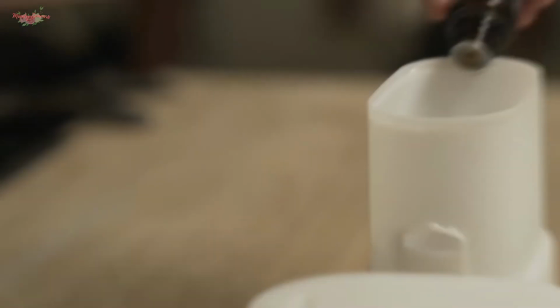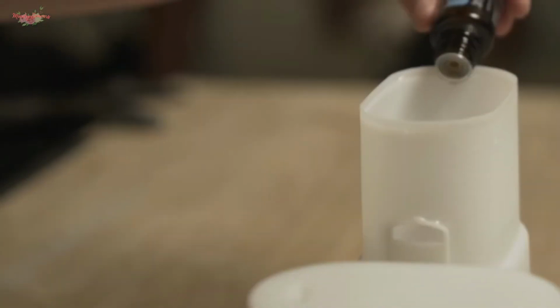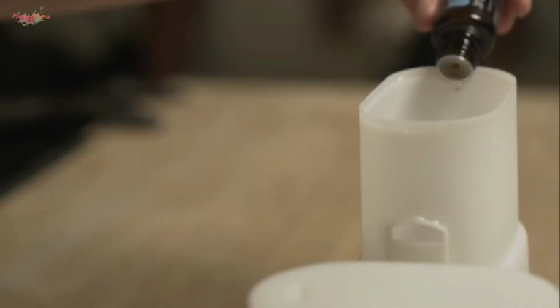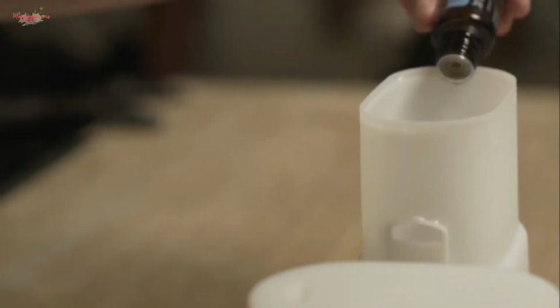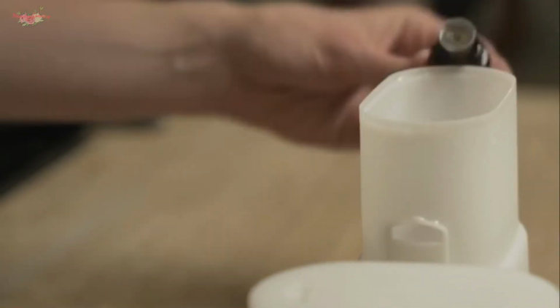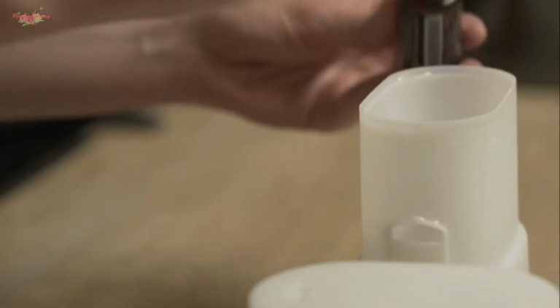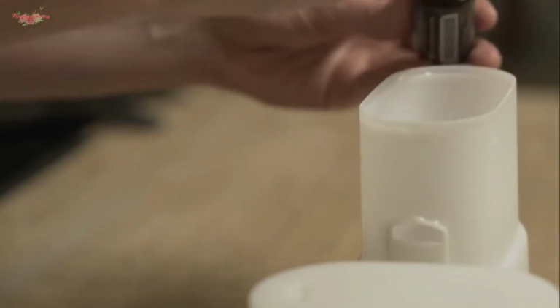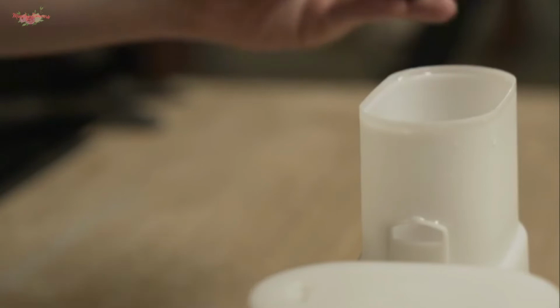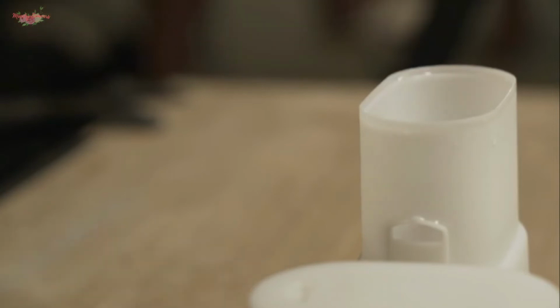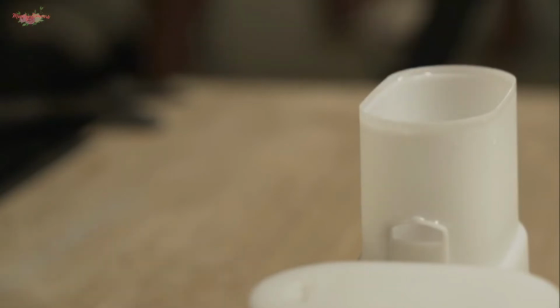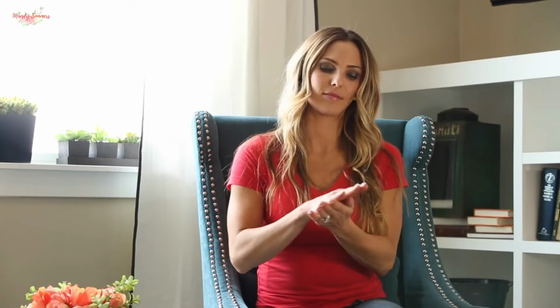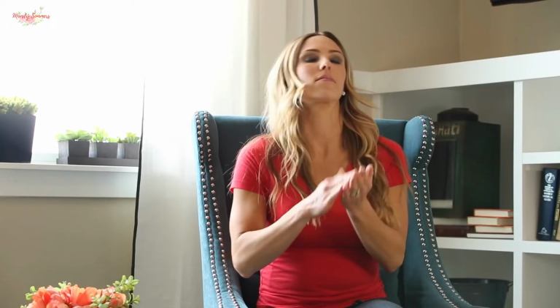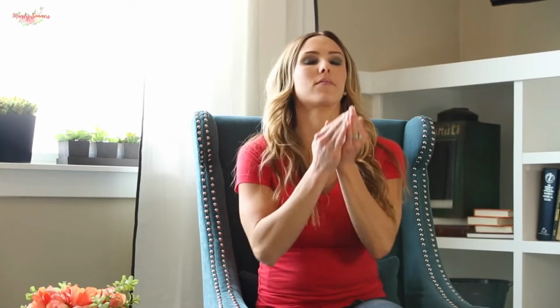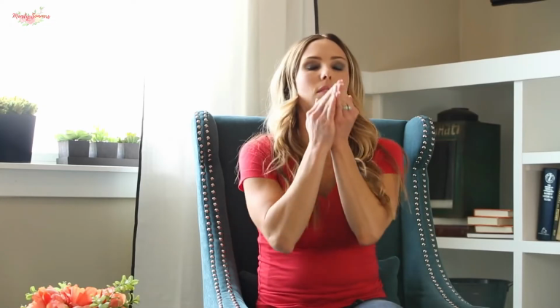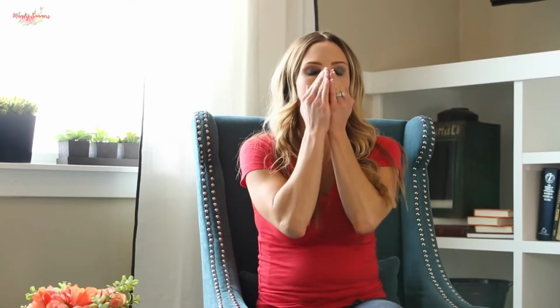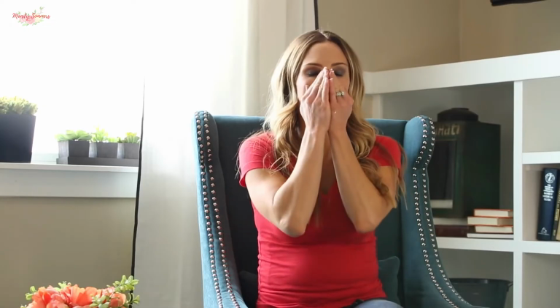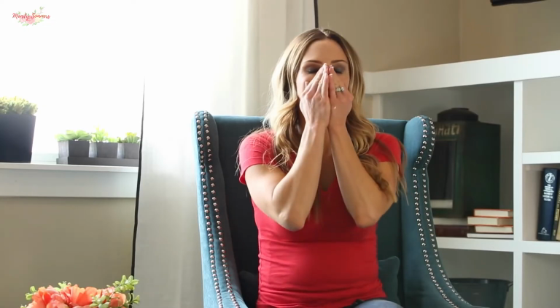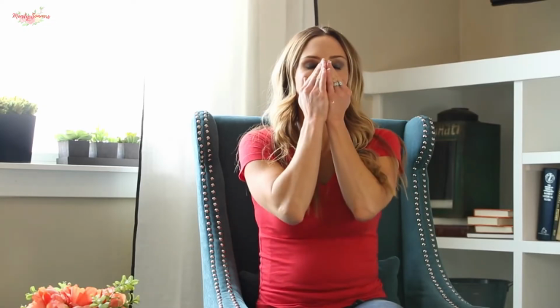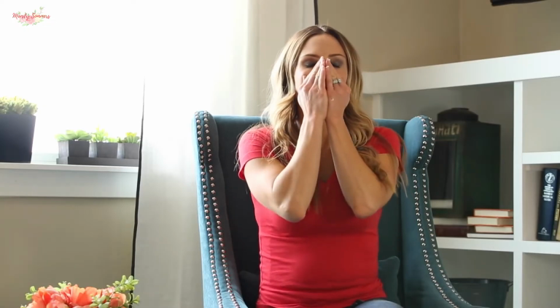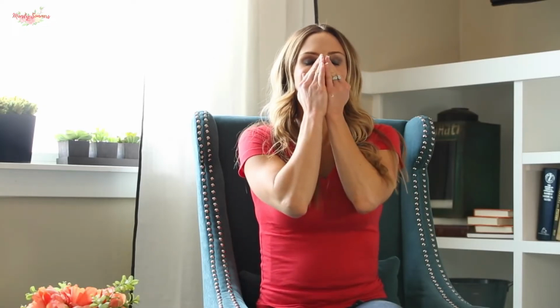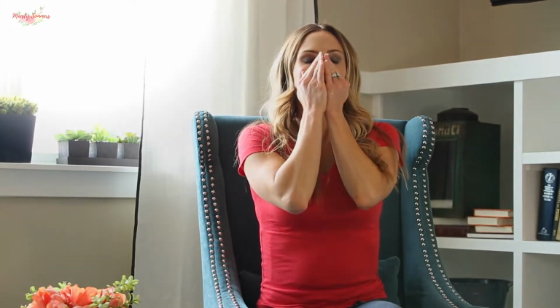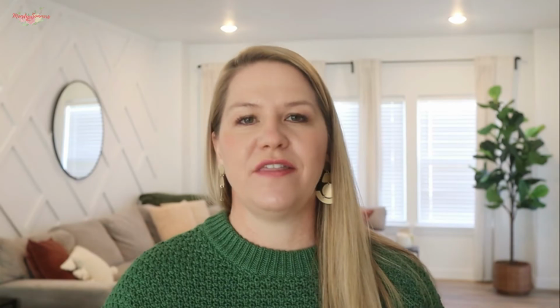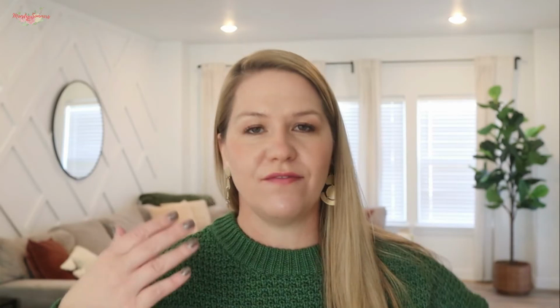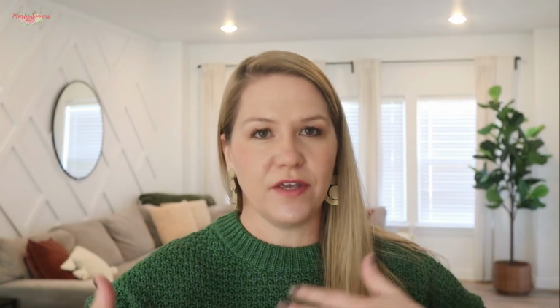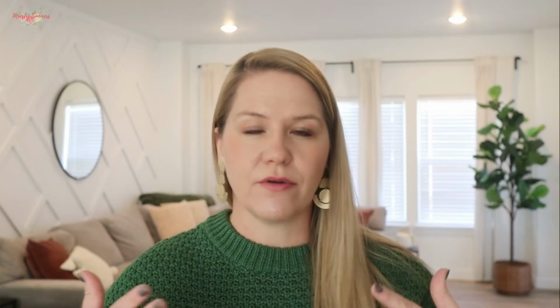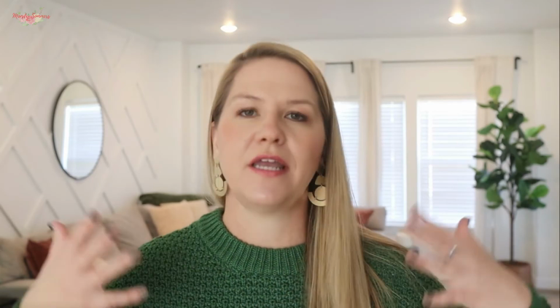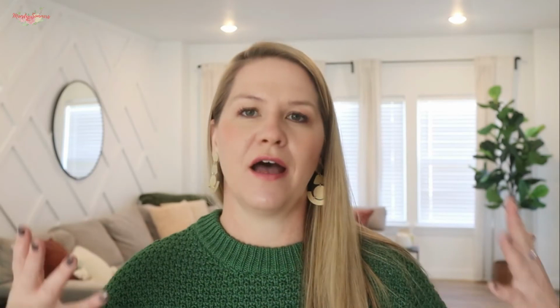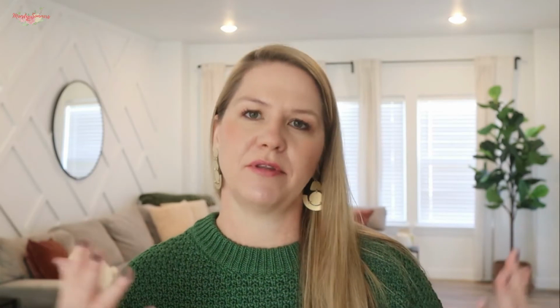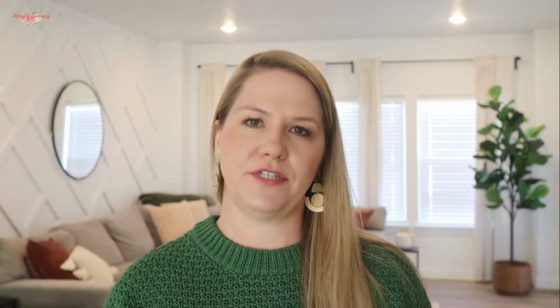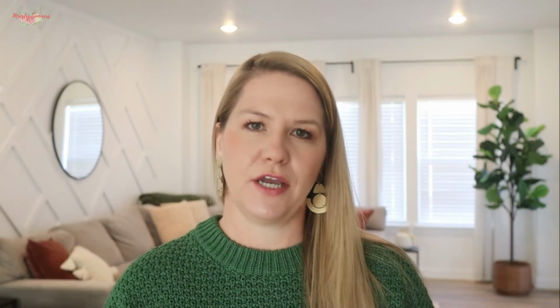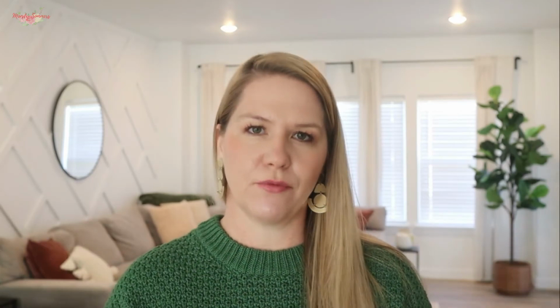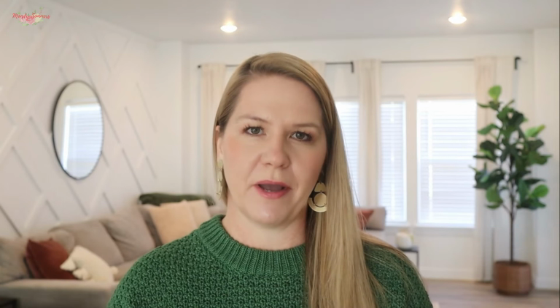You can diffuse this or simply take a few deep inhales of it when you need that invigorating, uplifting aroma.